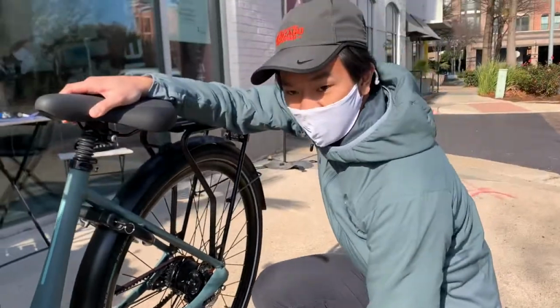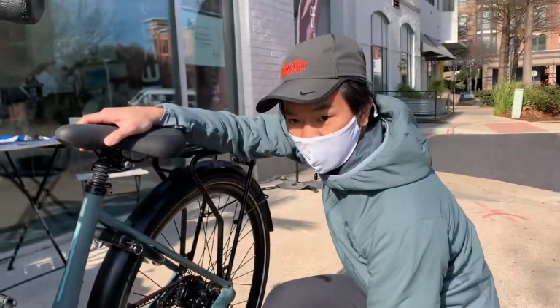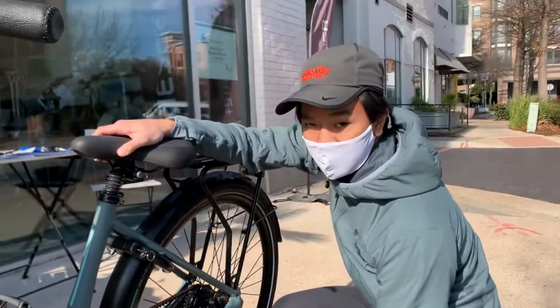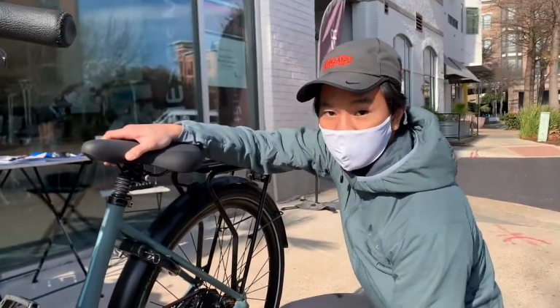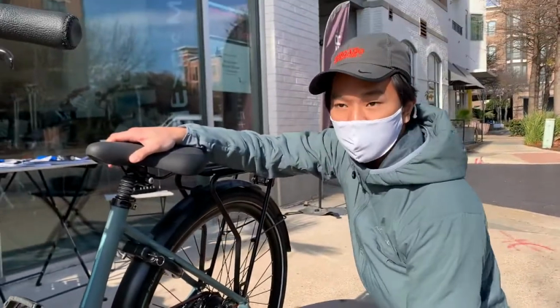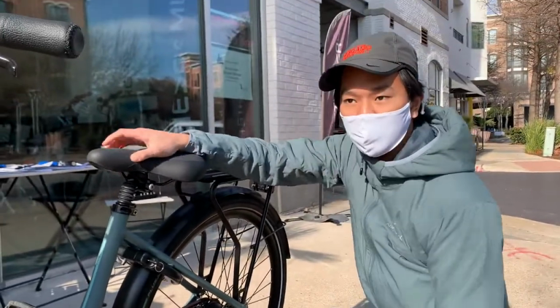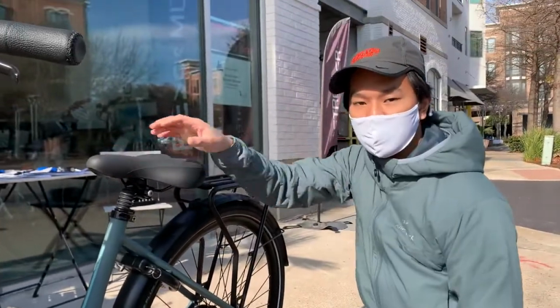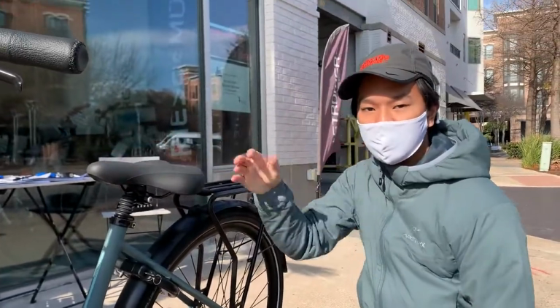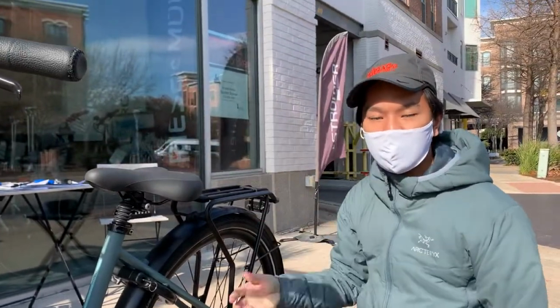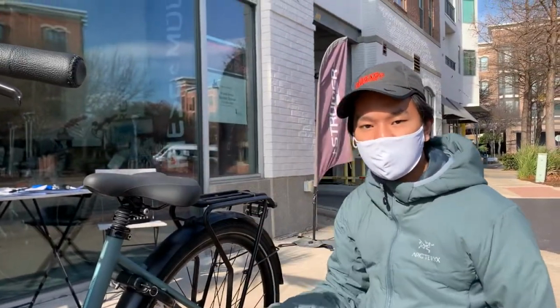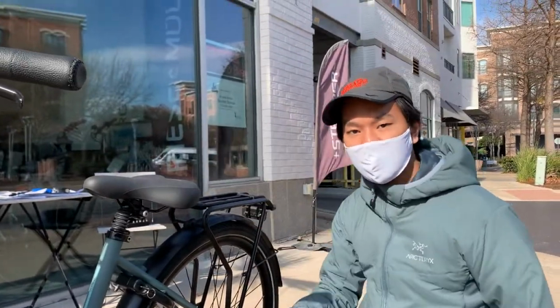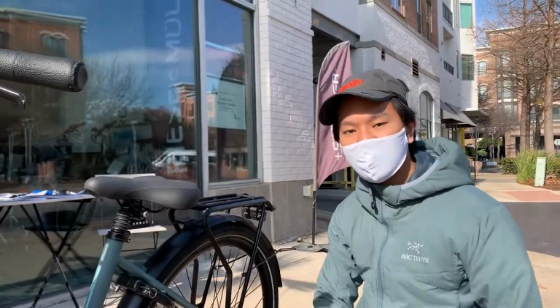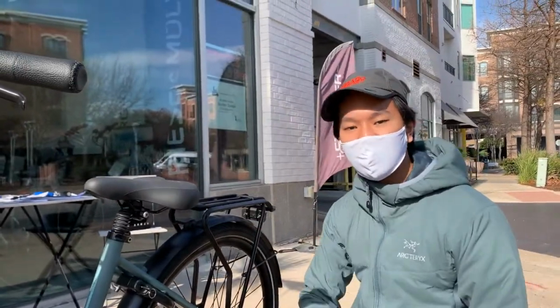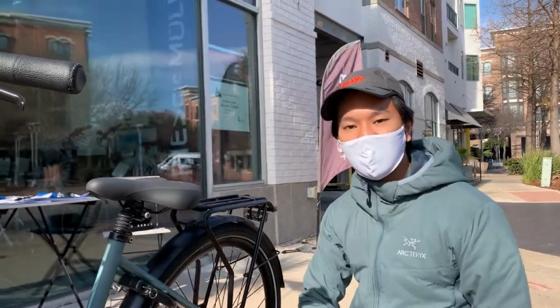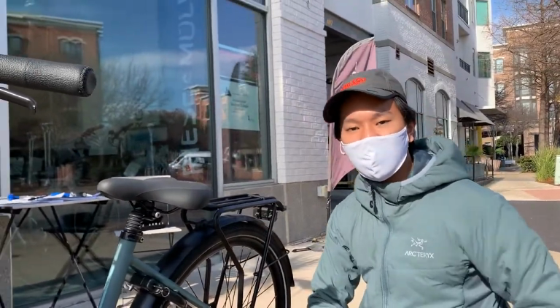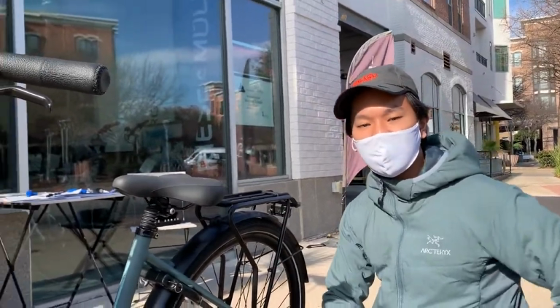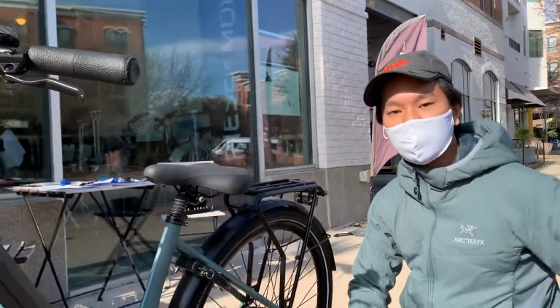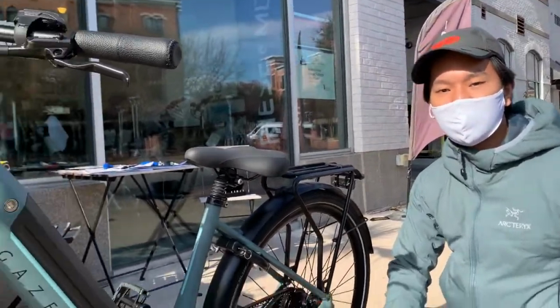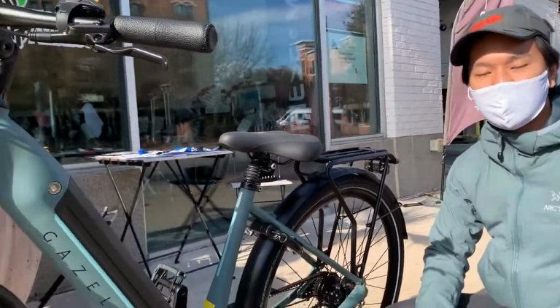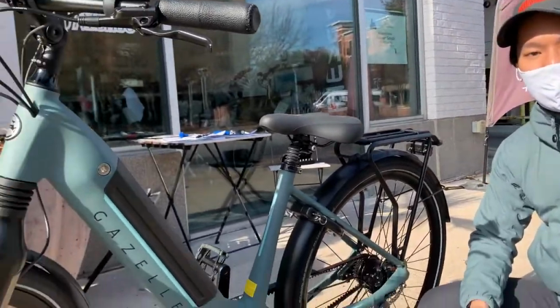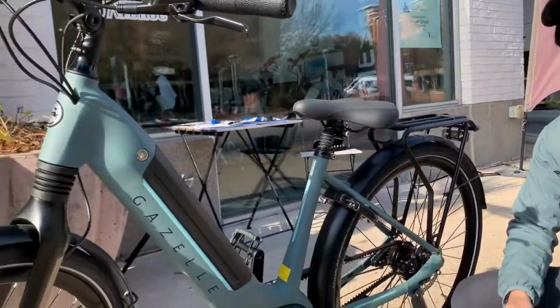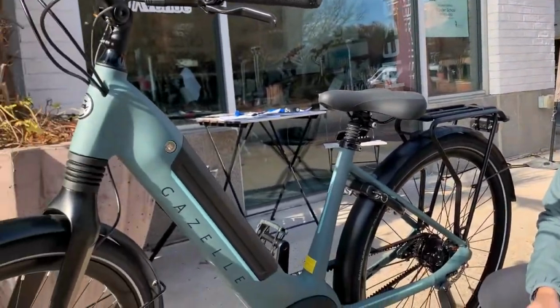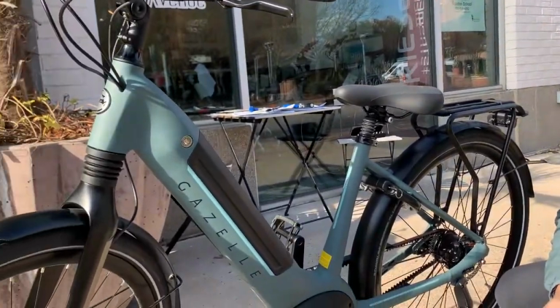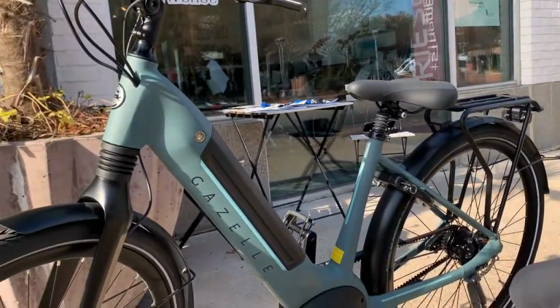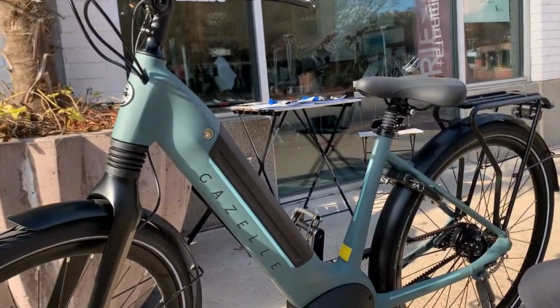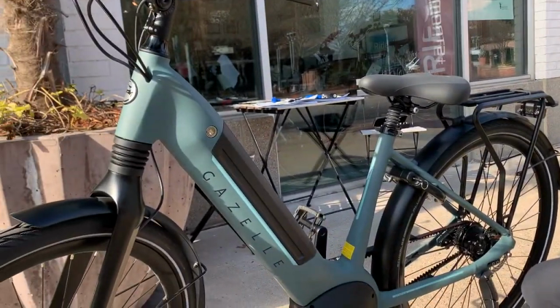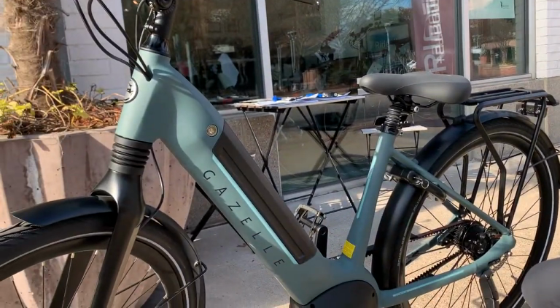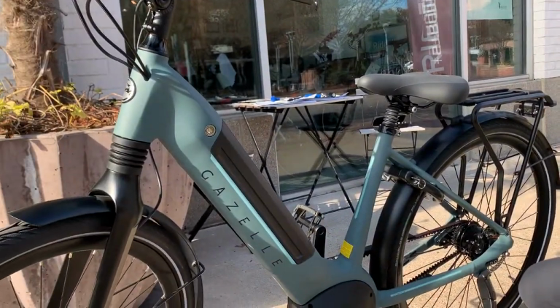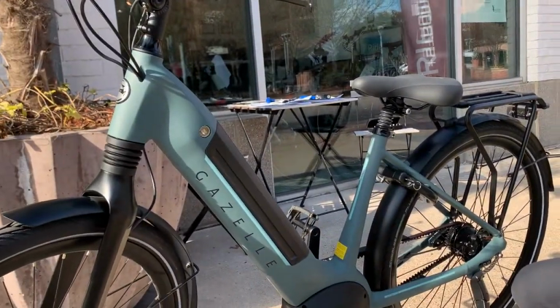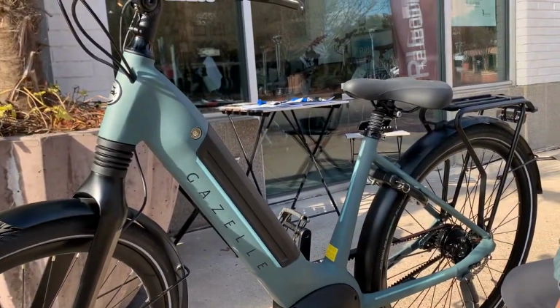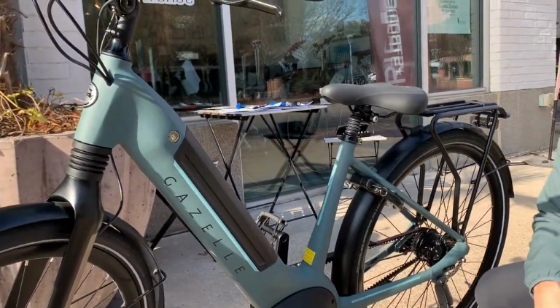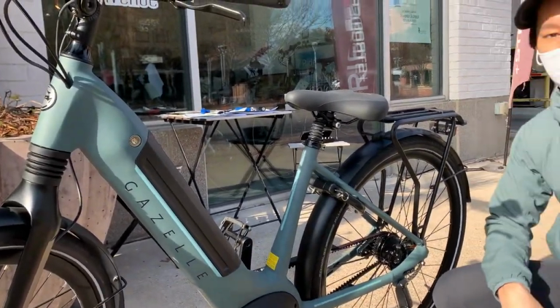That's how you adjust the kickstand on the Gazelle Ultimate C8. Thank you for watching.